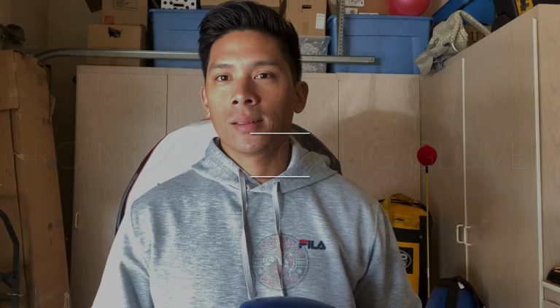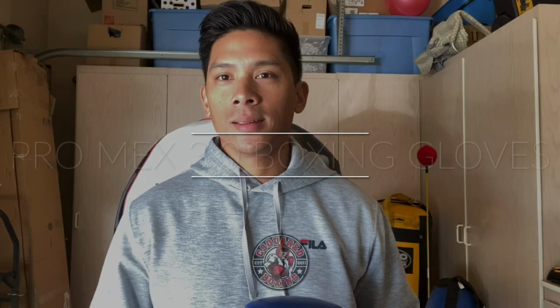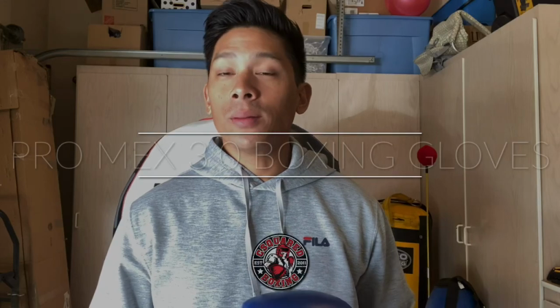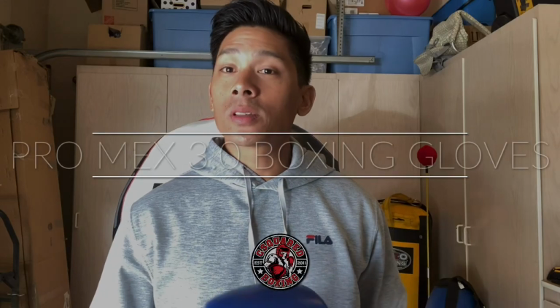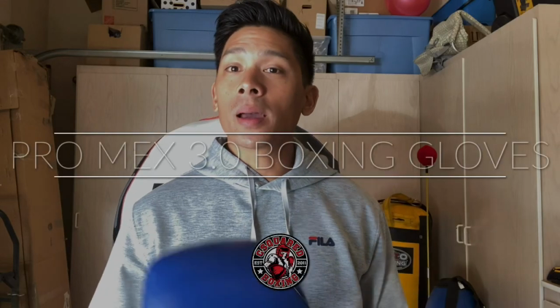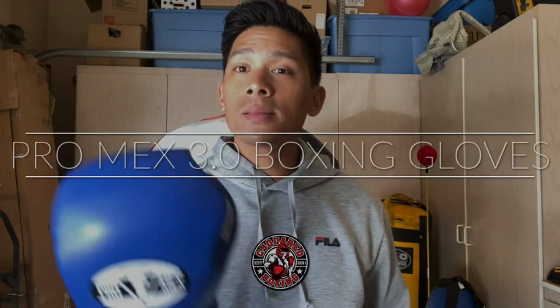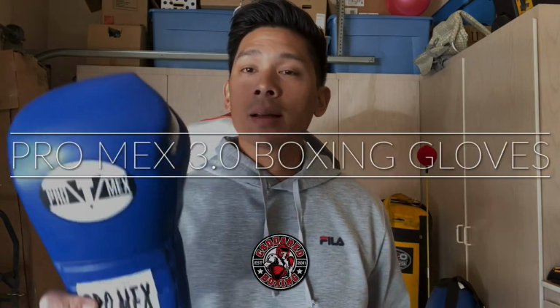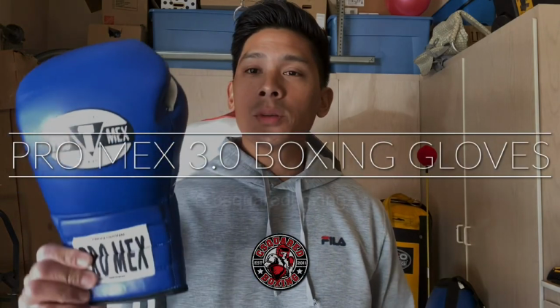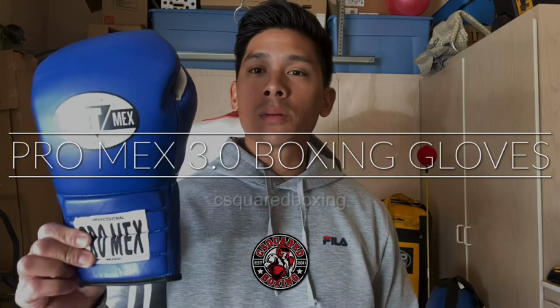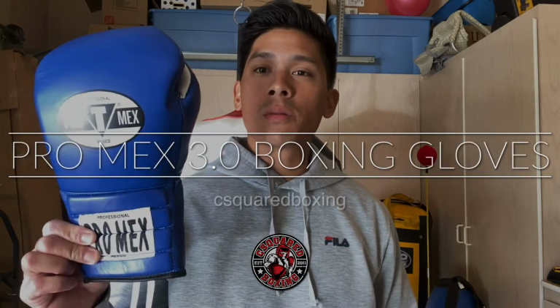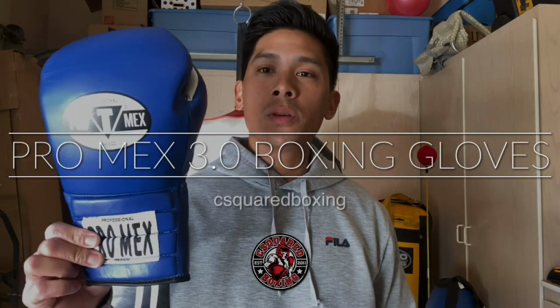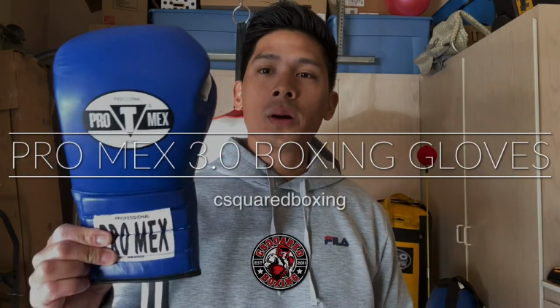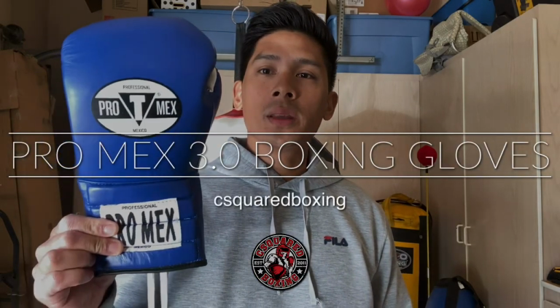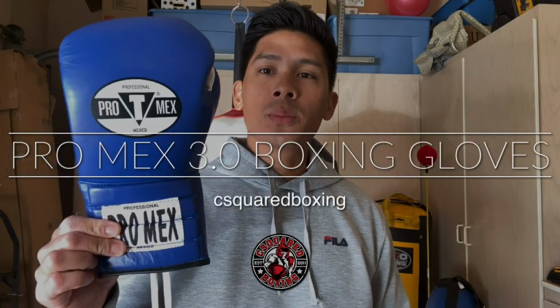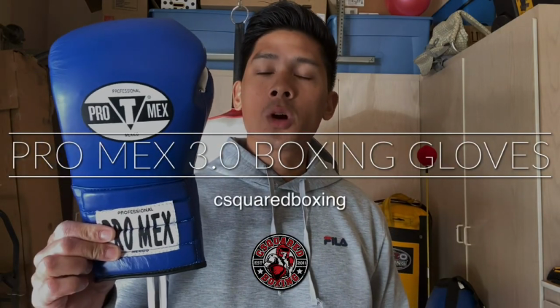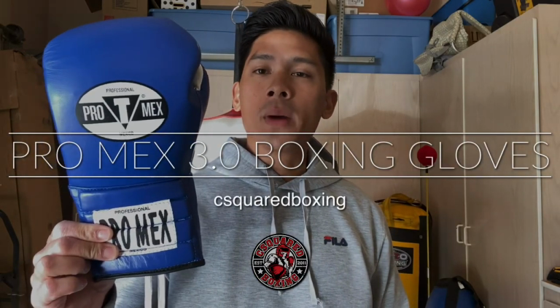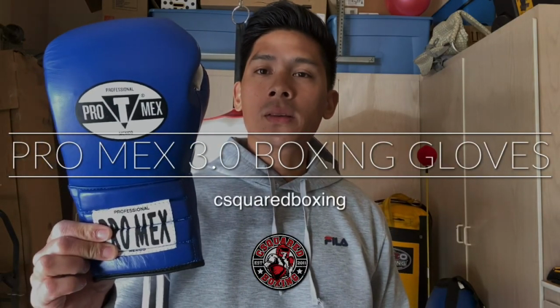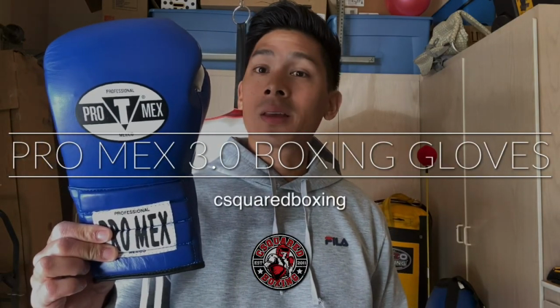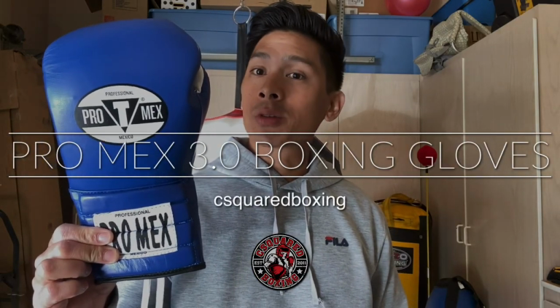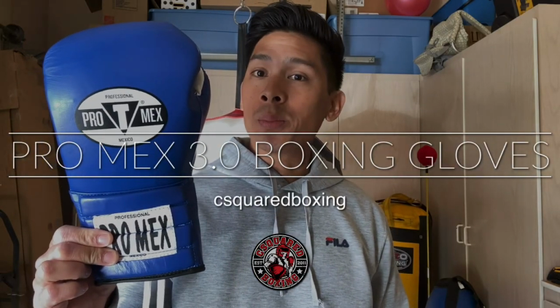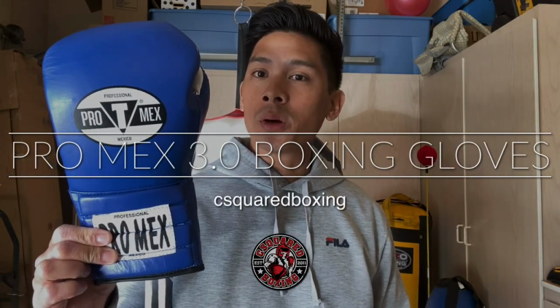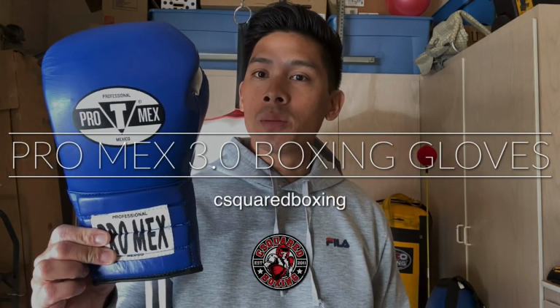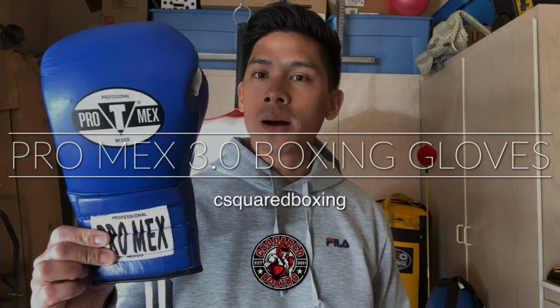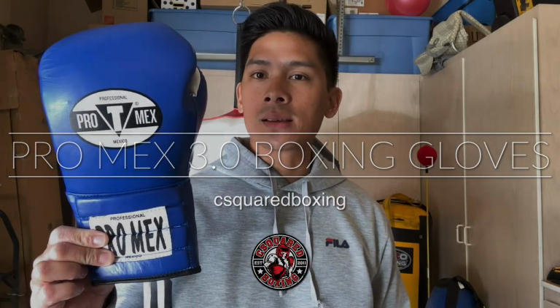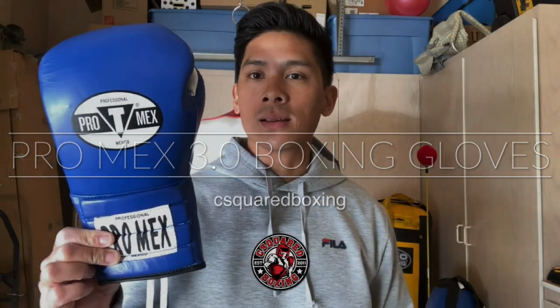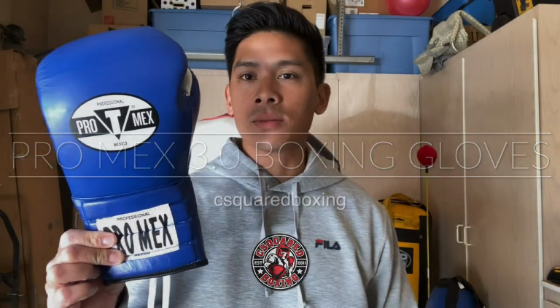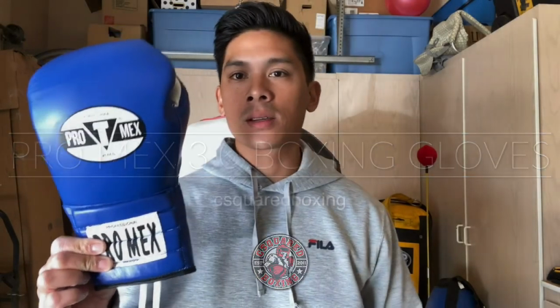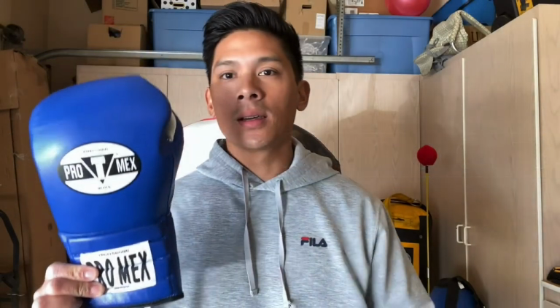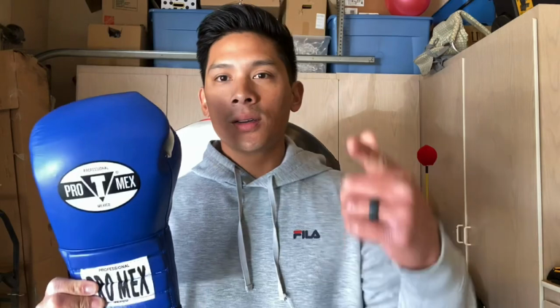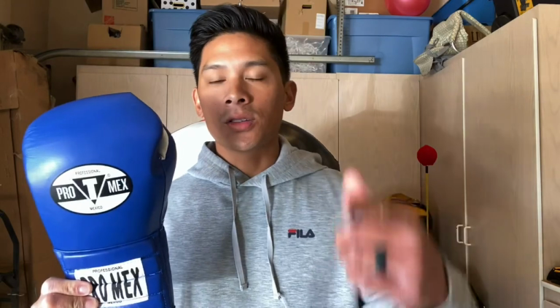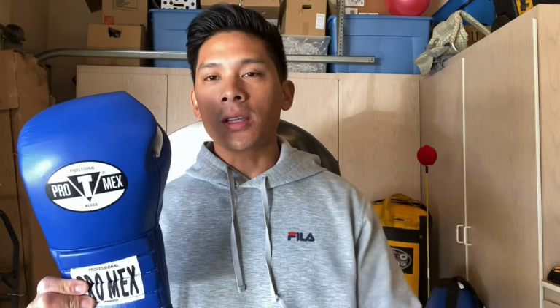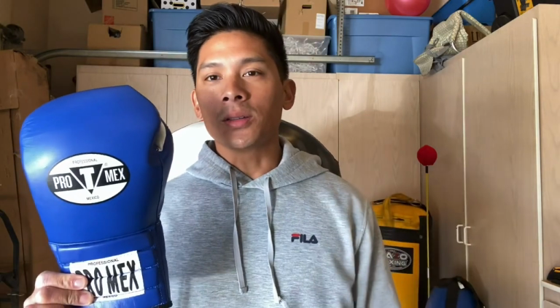Hey, what's up guys? Today I'm doing a review on the ProMex 3.0 Boxing Gloves. Stay tuned.